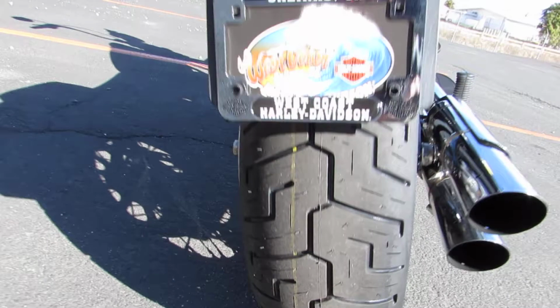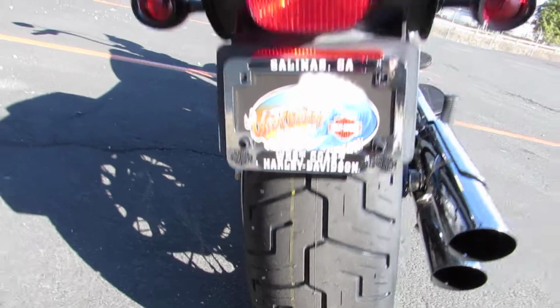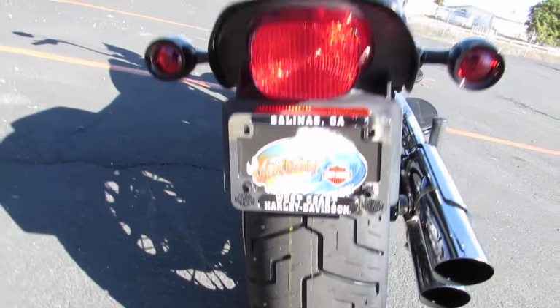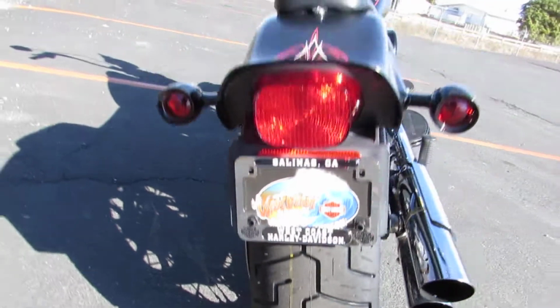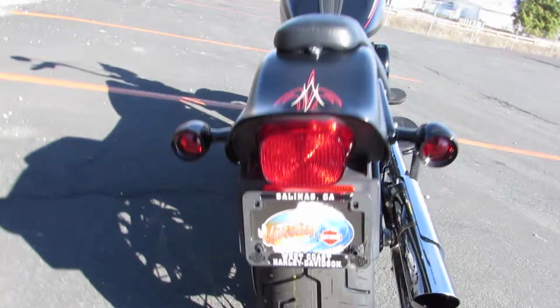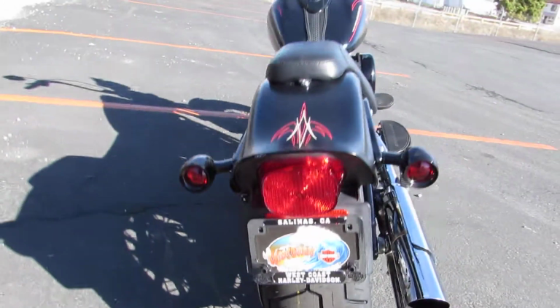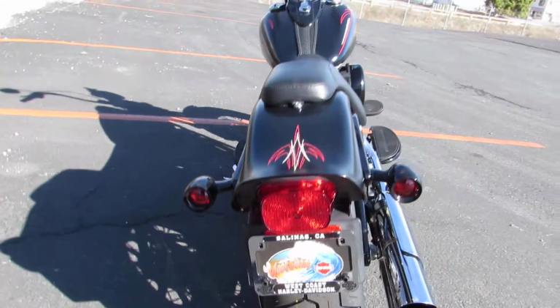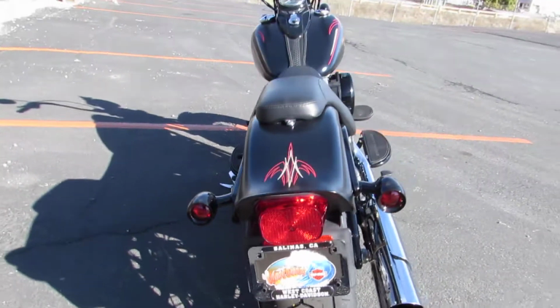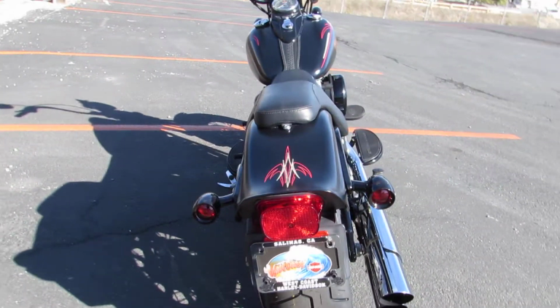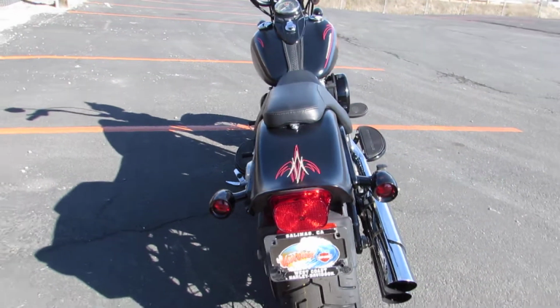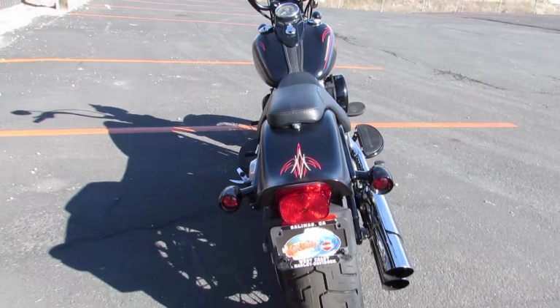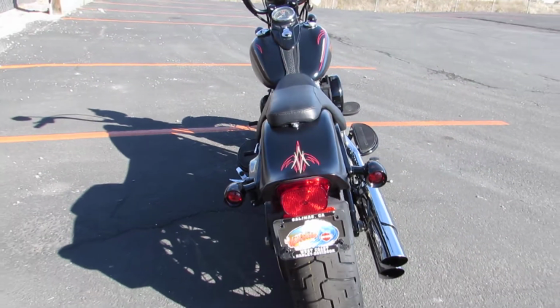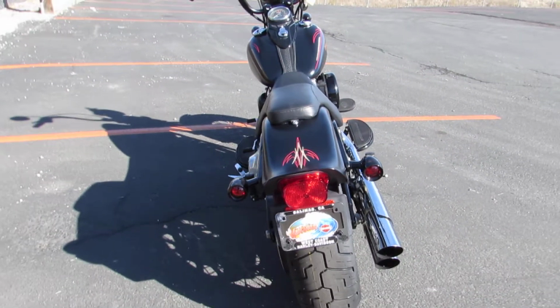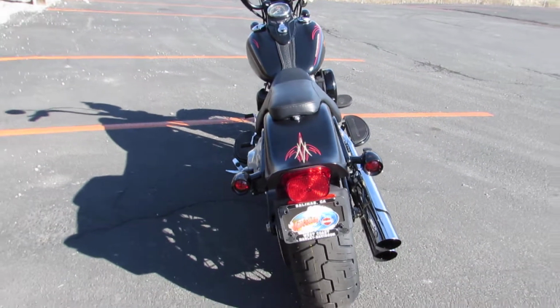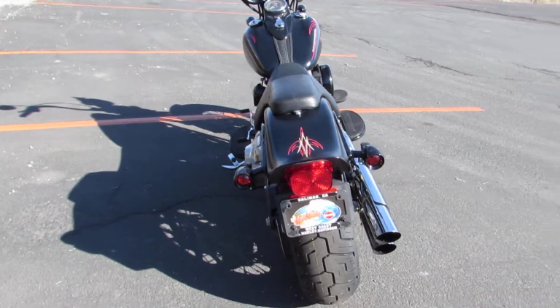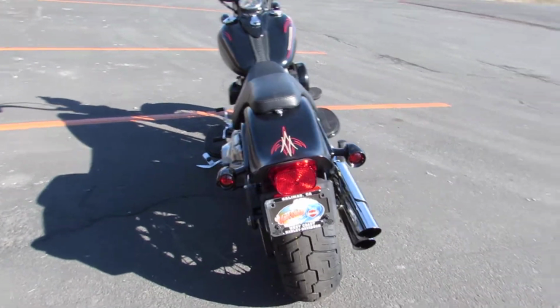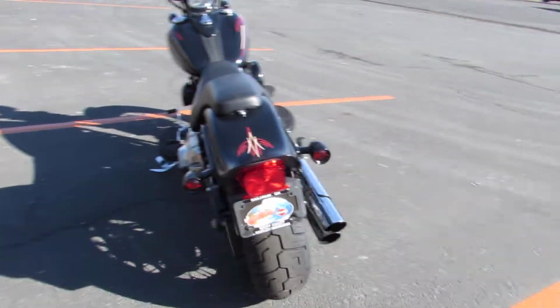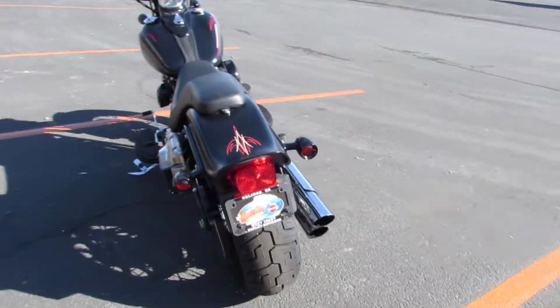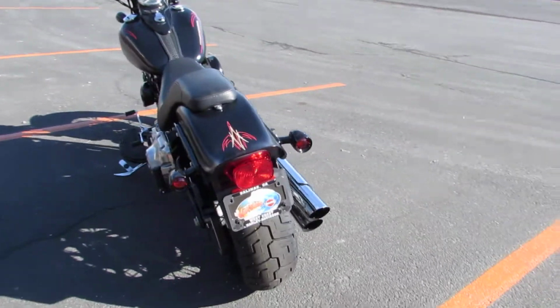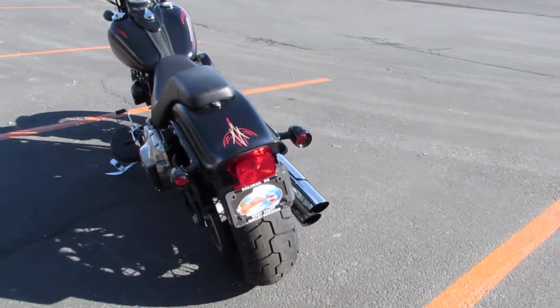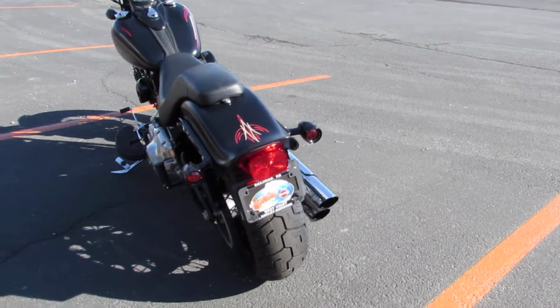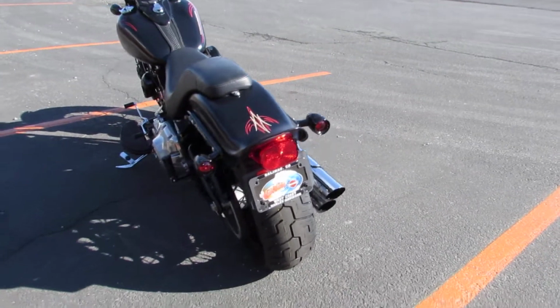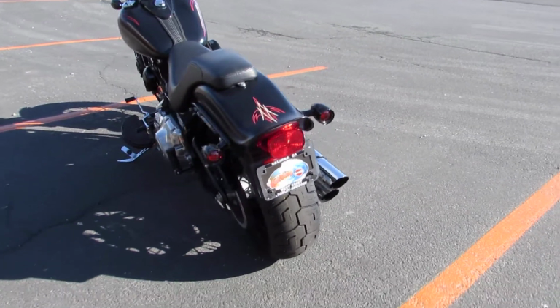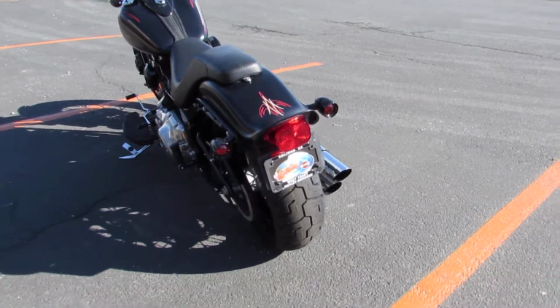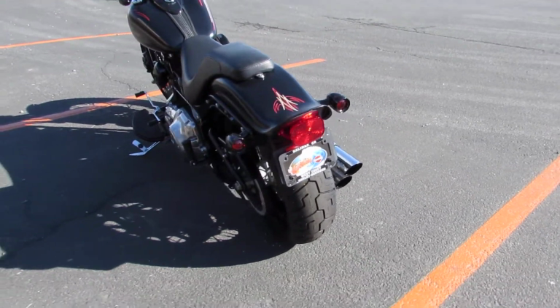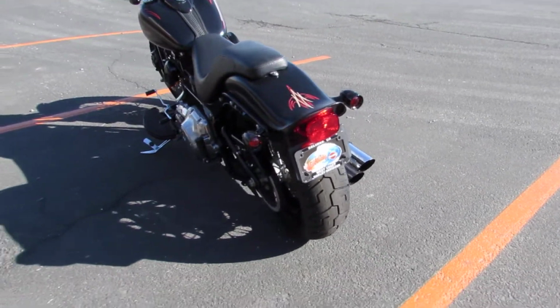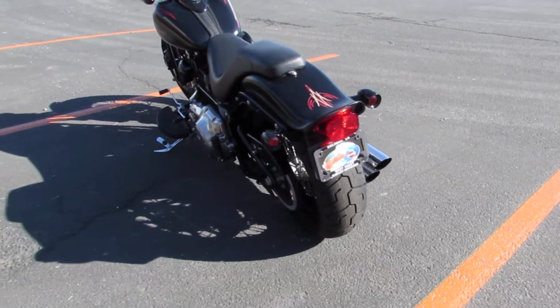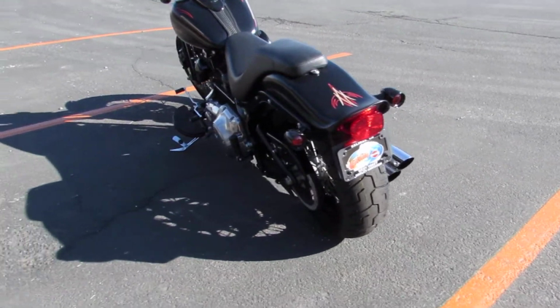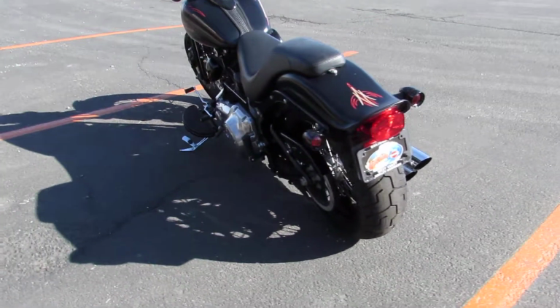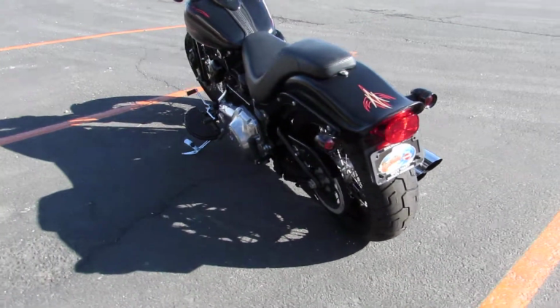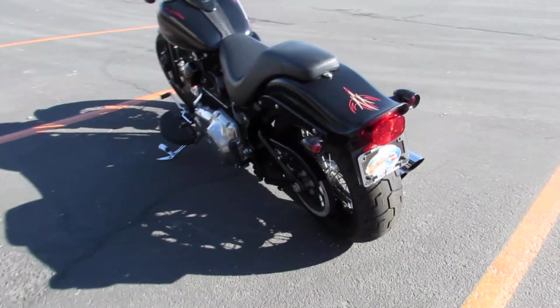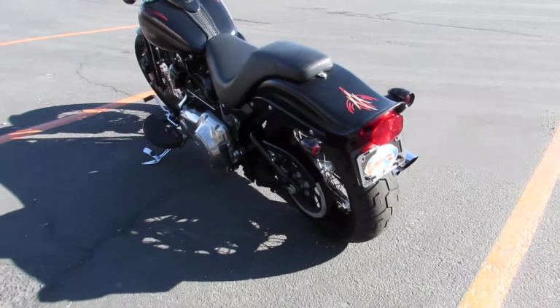All of our bikes here at West Coast Harley-Davidson are certified and eligible for Harley-Davidson's extended service plan.